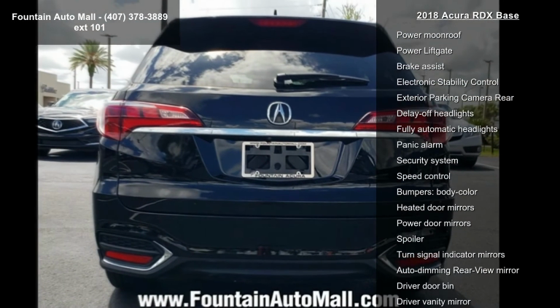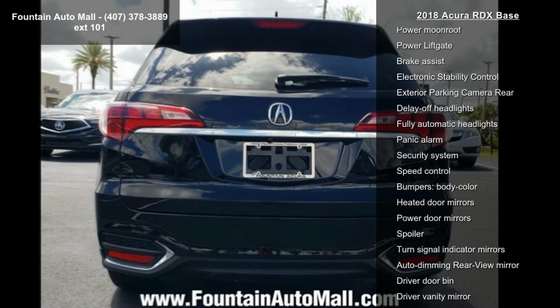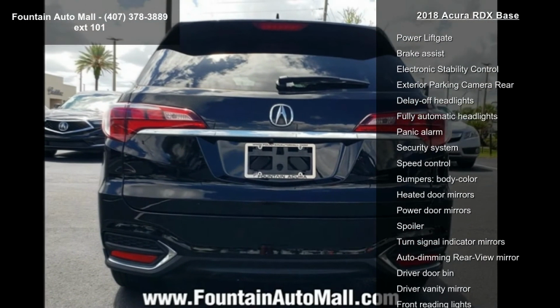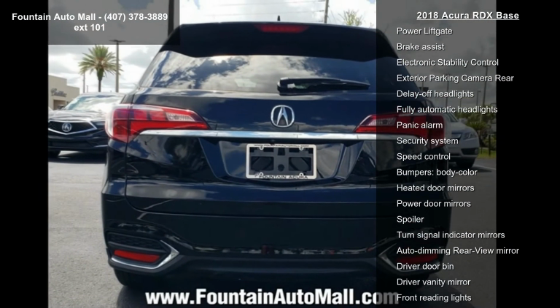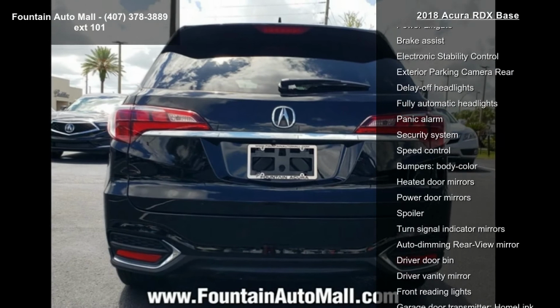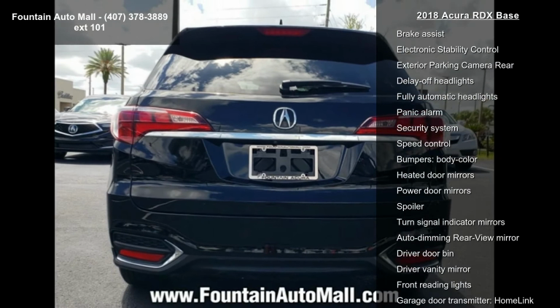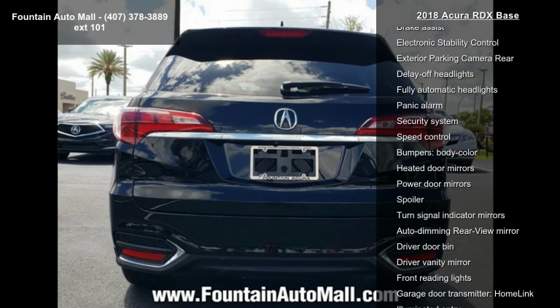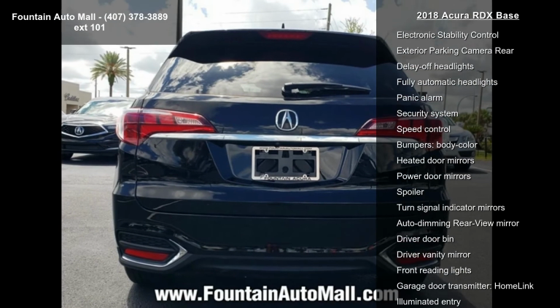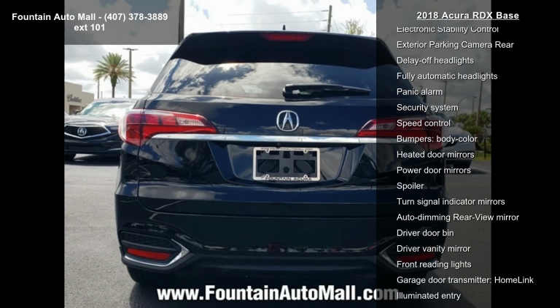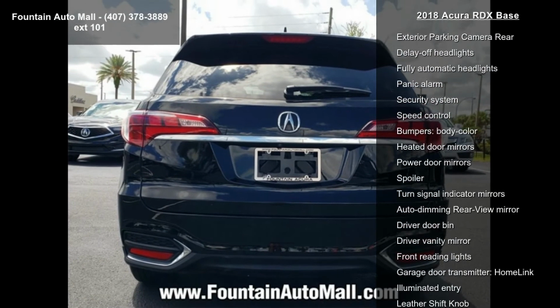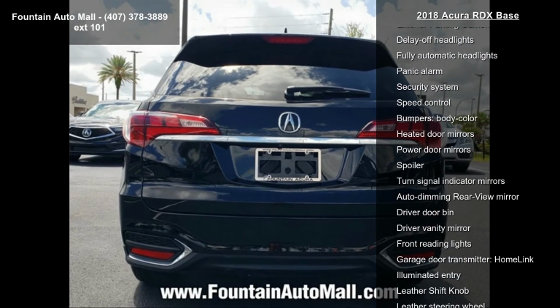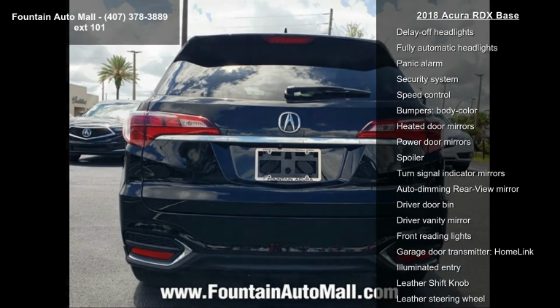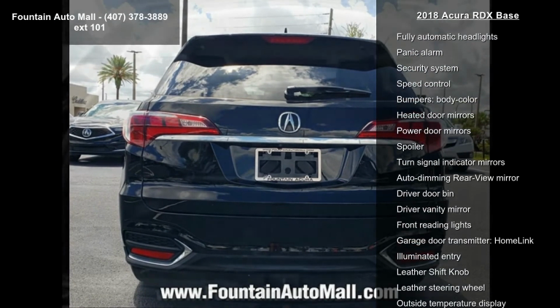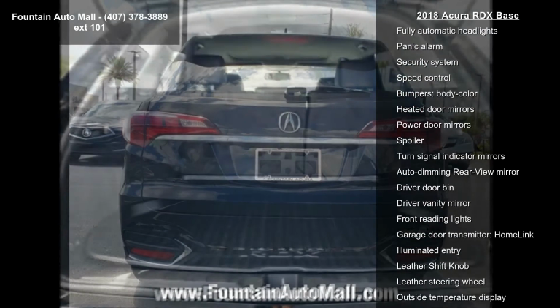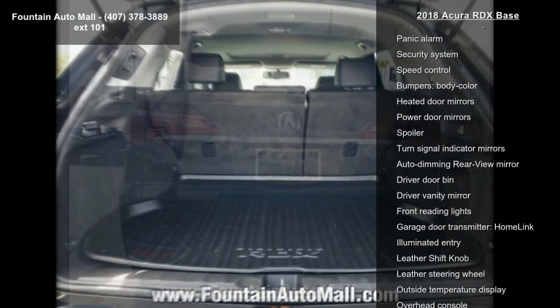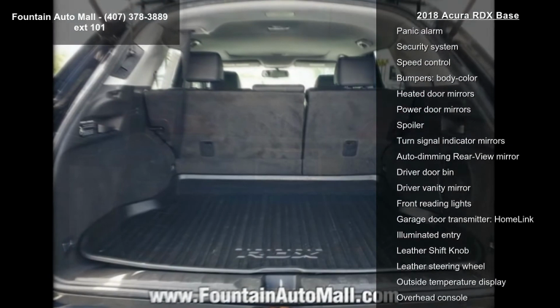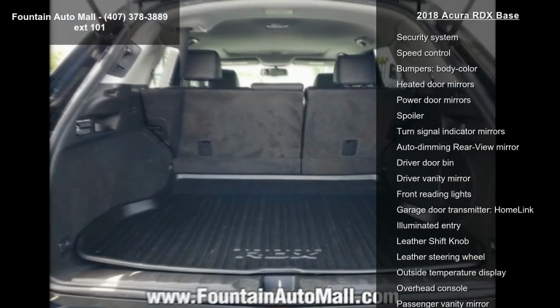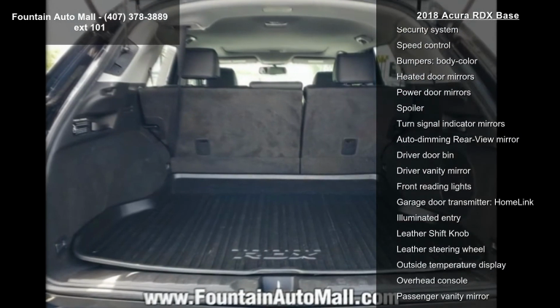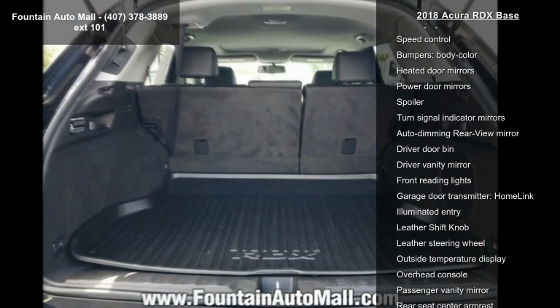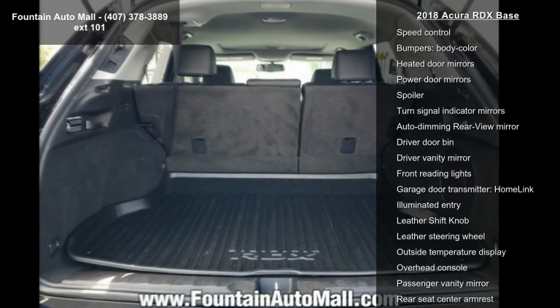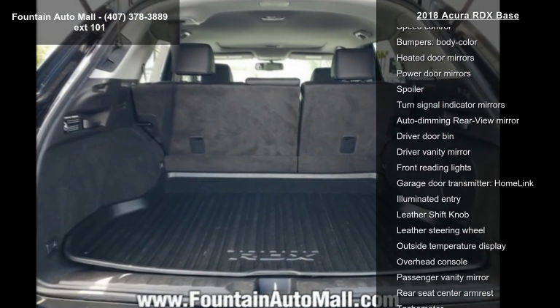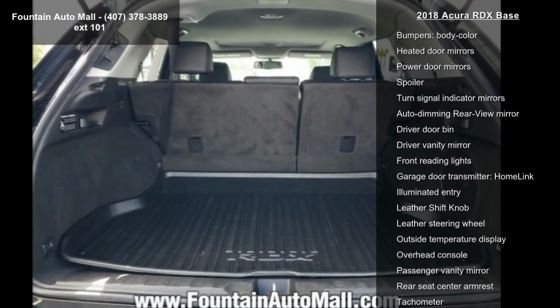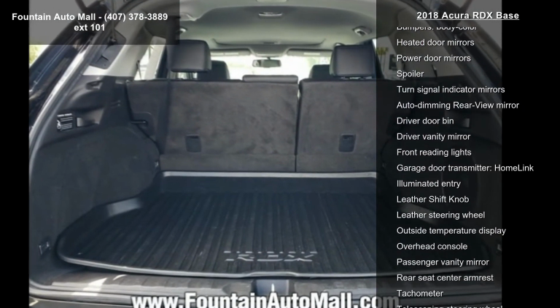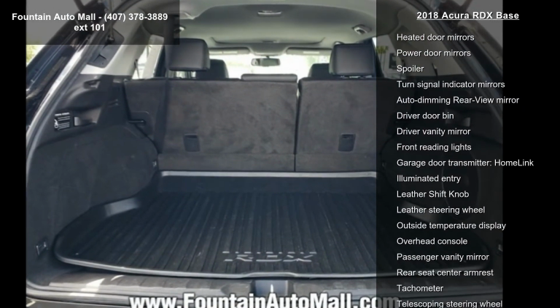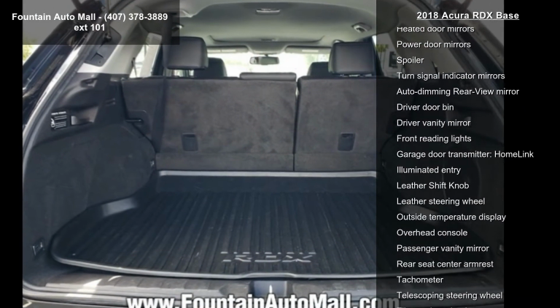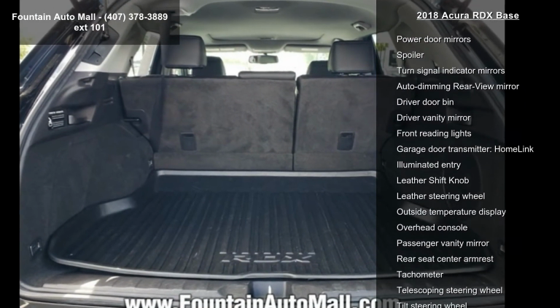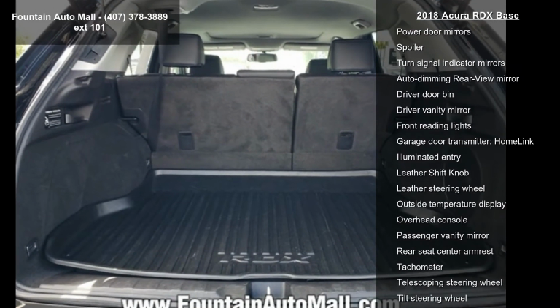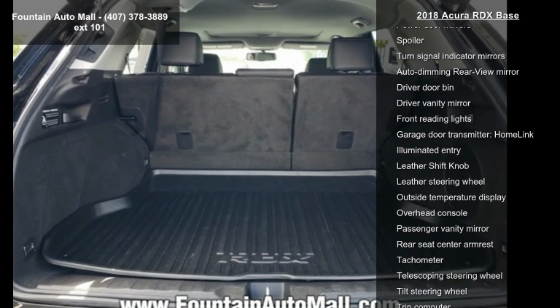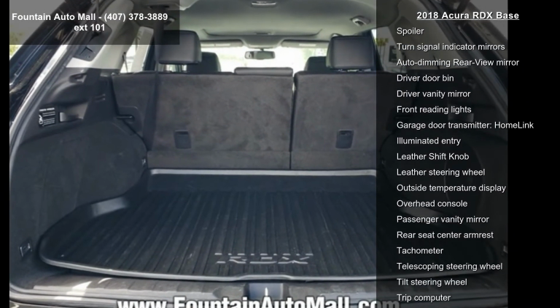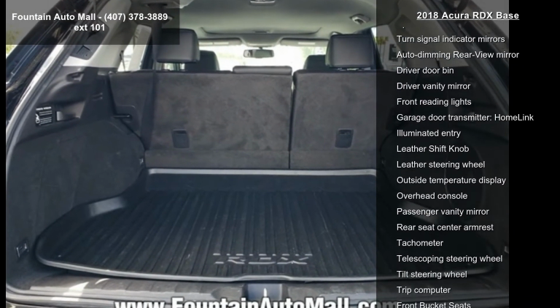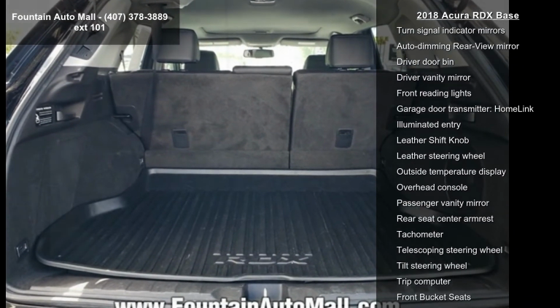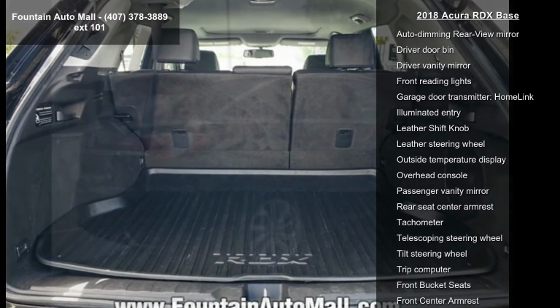Air Conditioning, Automatic Temperature Control, Front Dual Zone AC, and Rear Window Defroster.